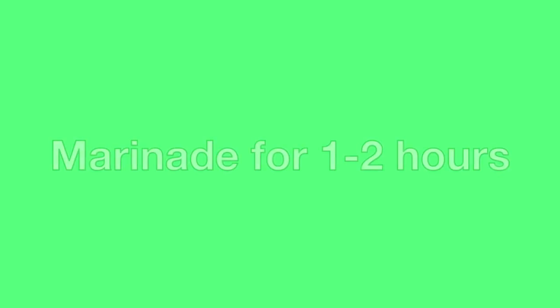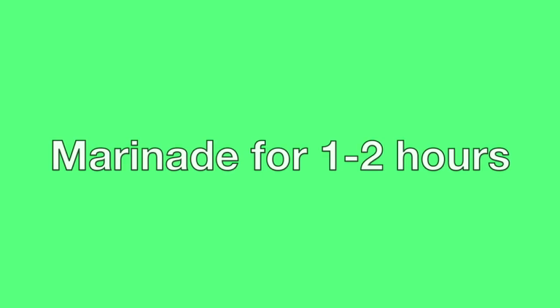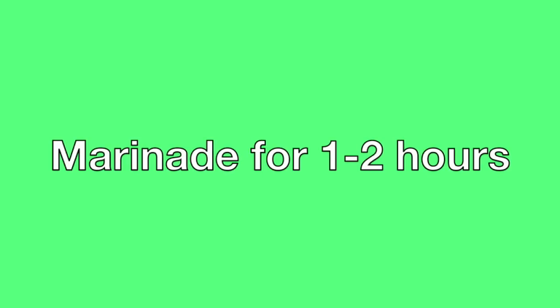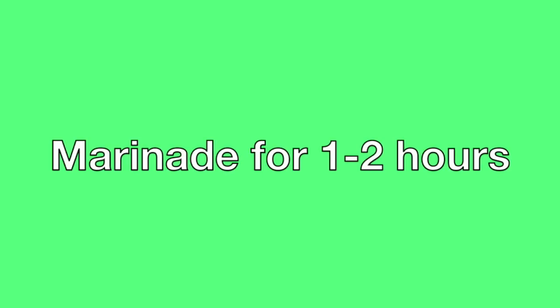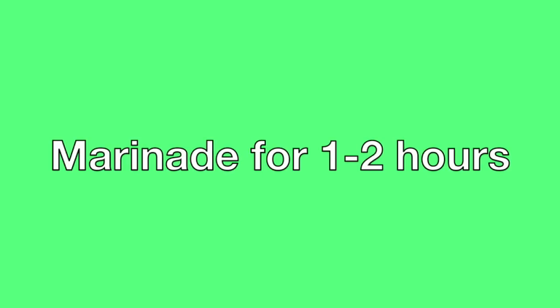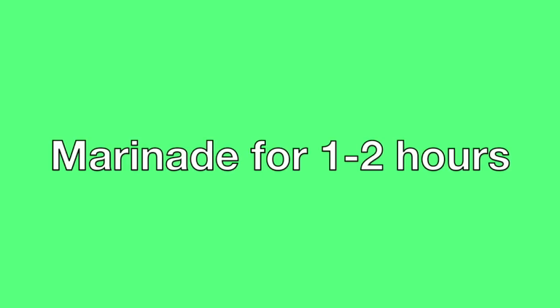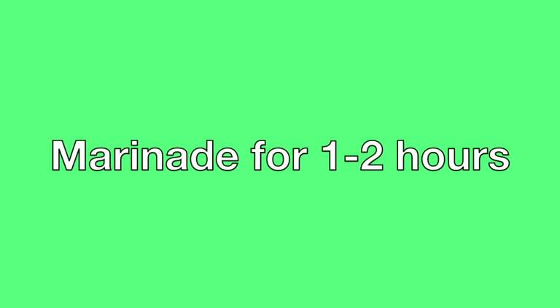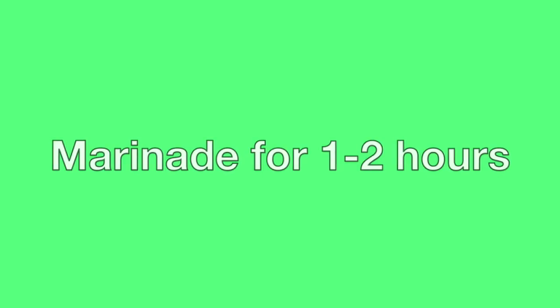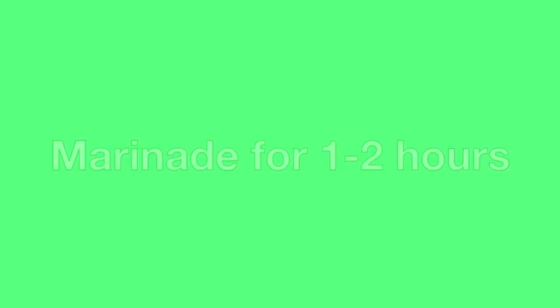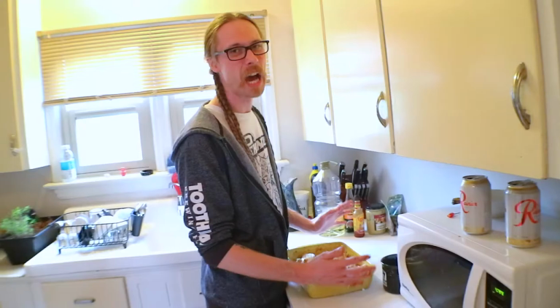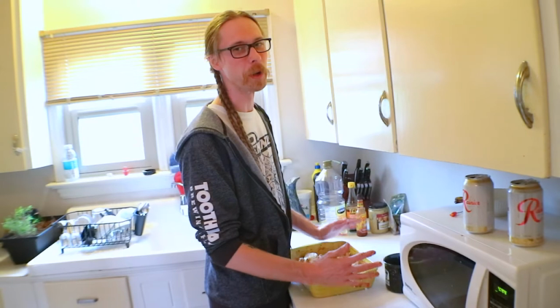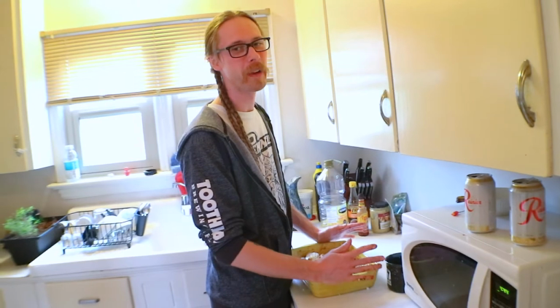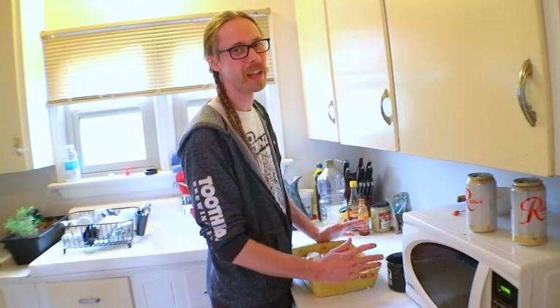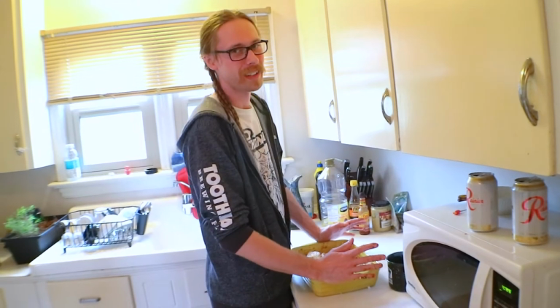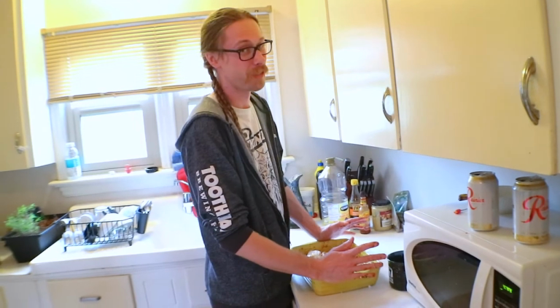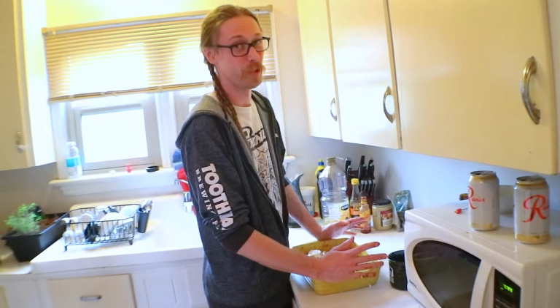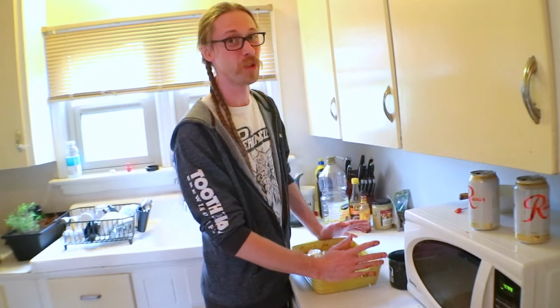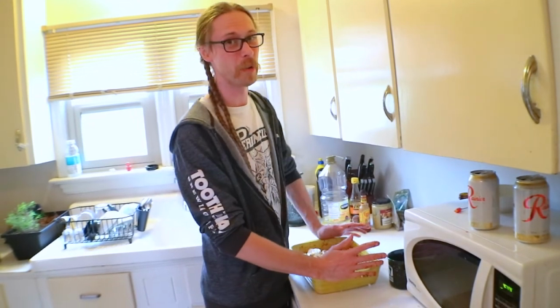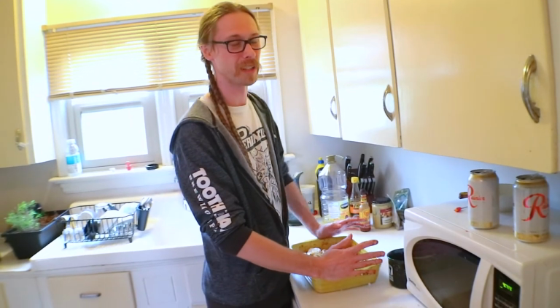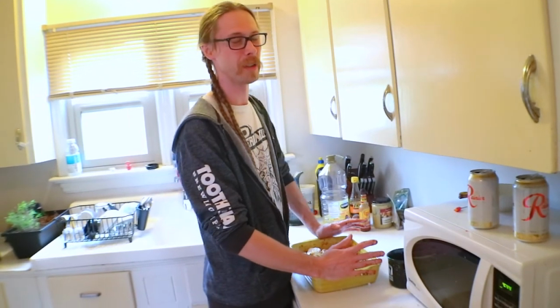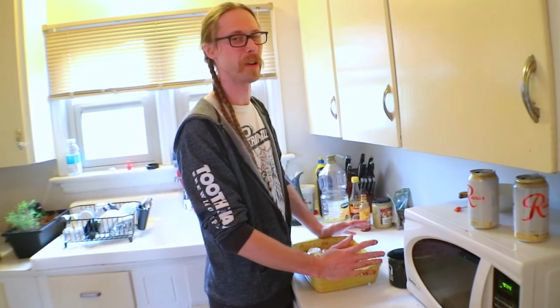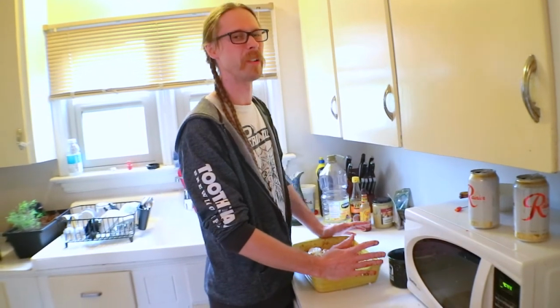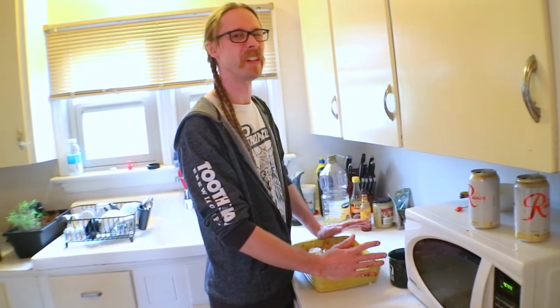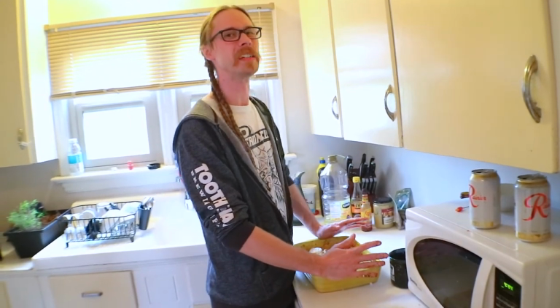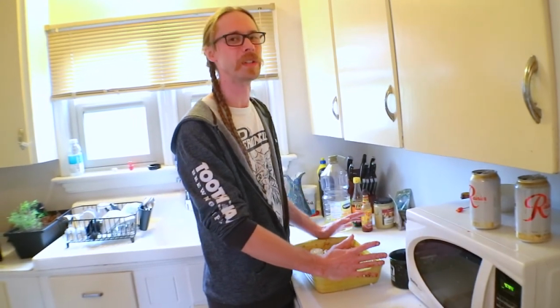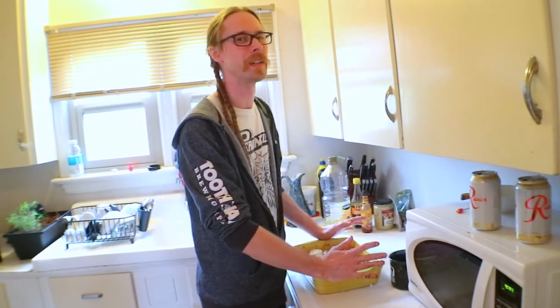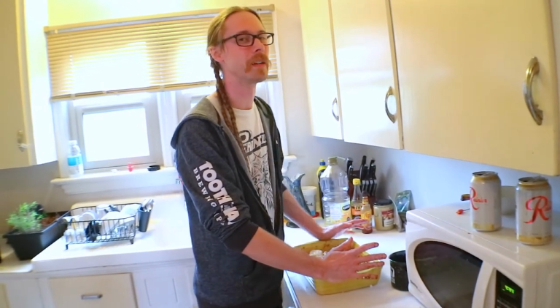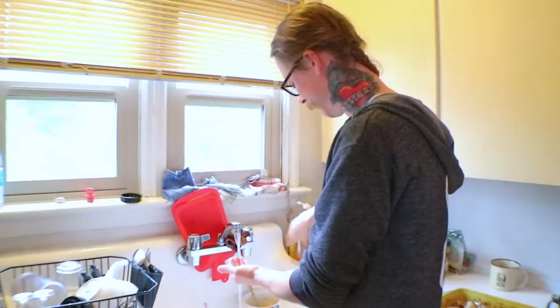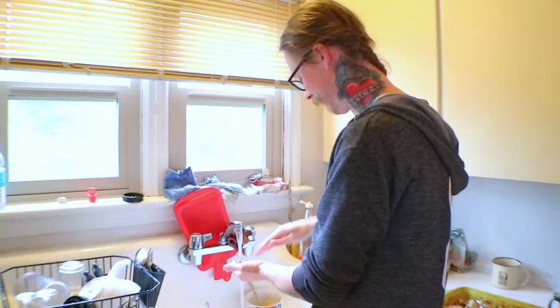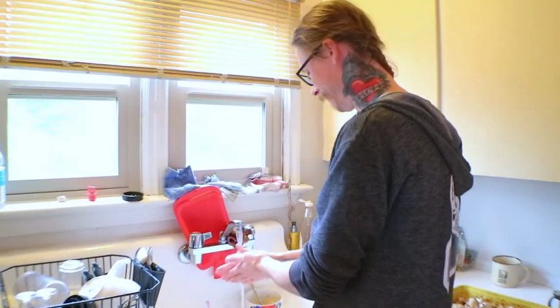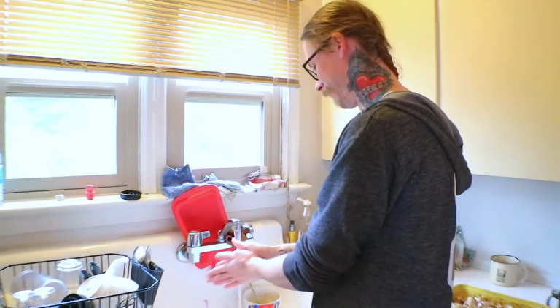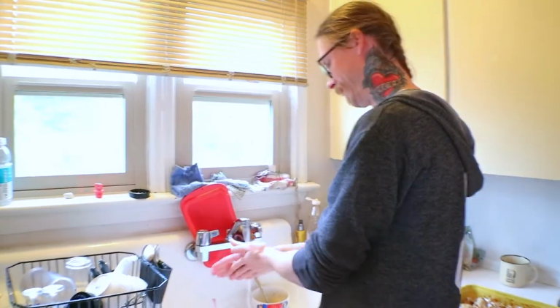Now I let the cauliflower sit for at least an hour. I like to give it about two hours so the marinade really soaks in there.